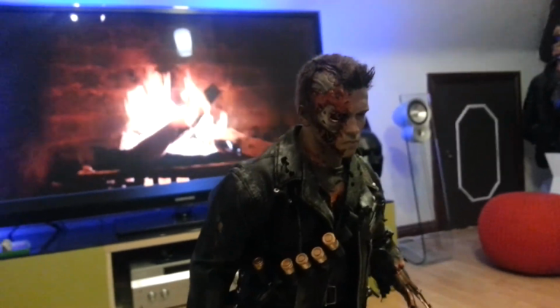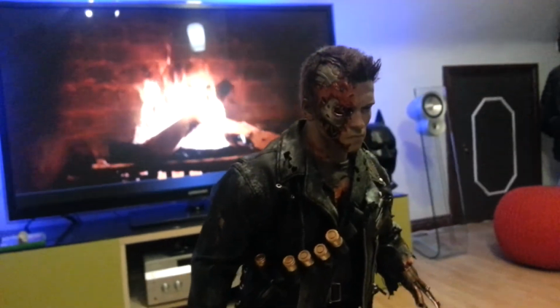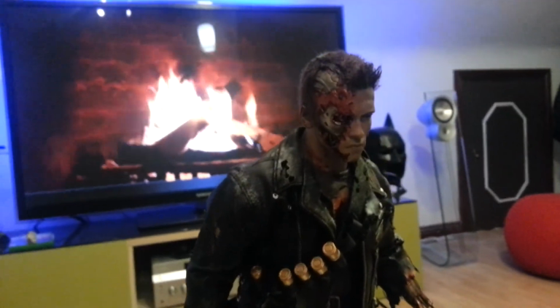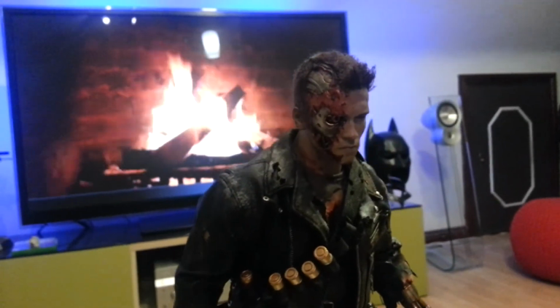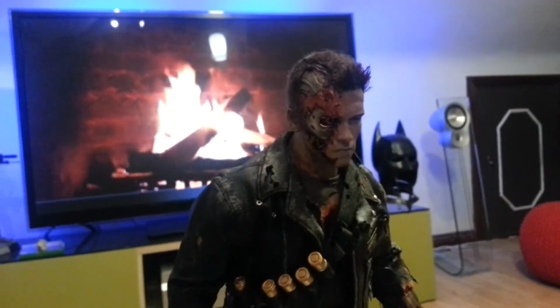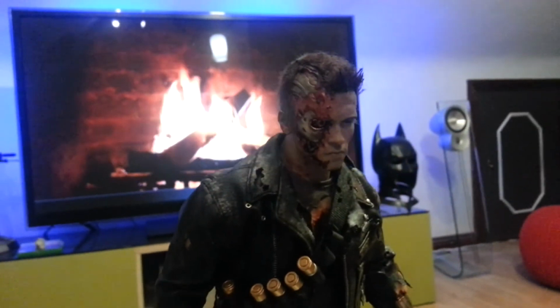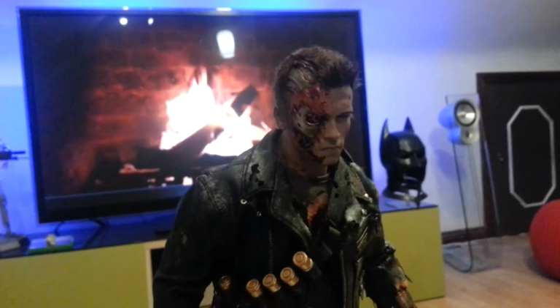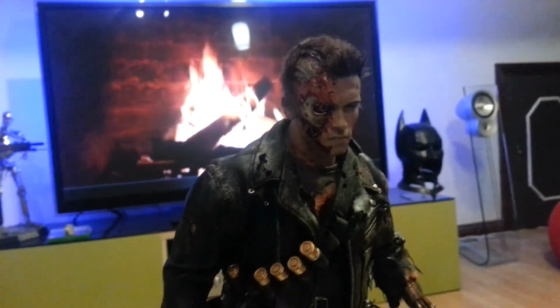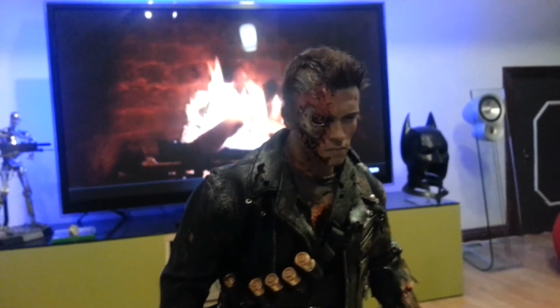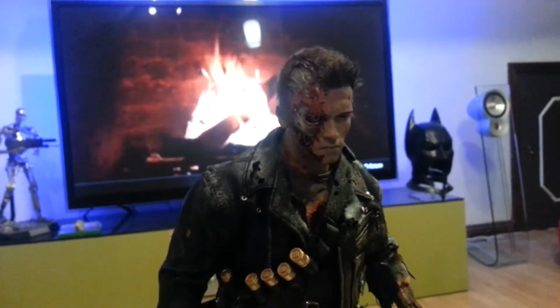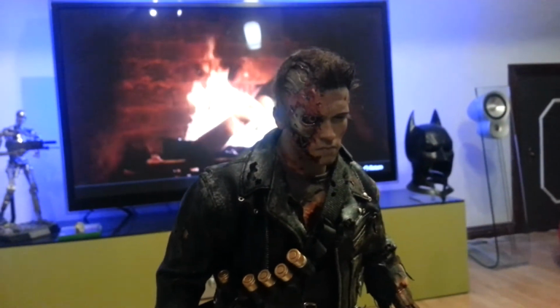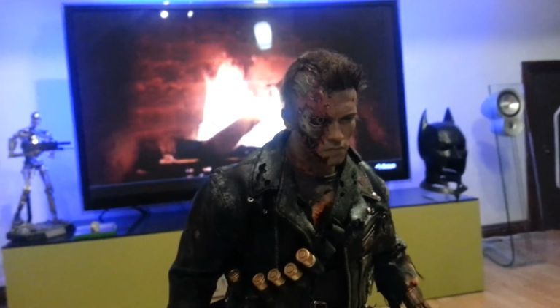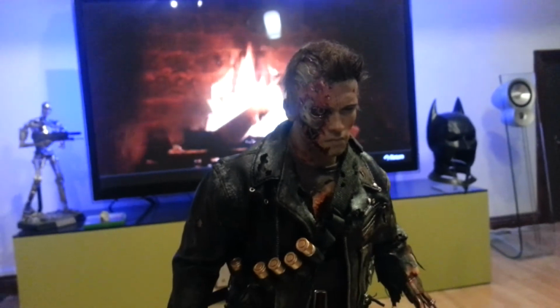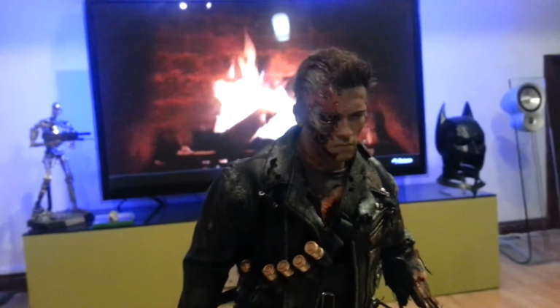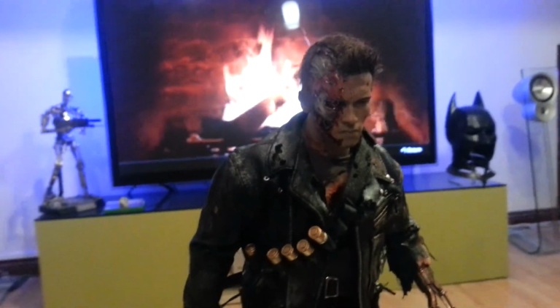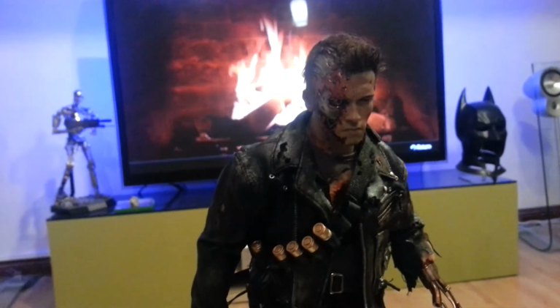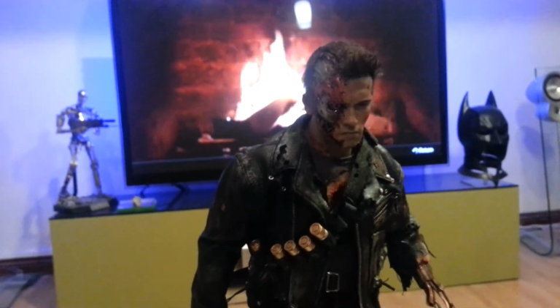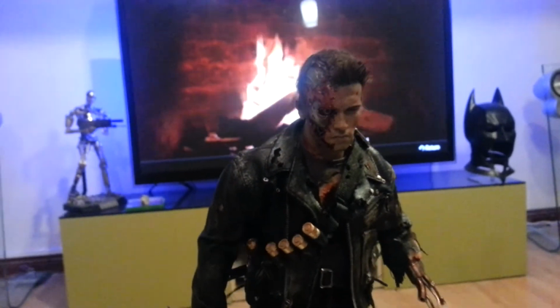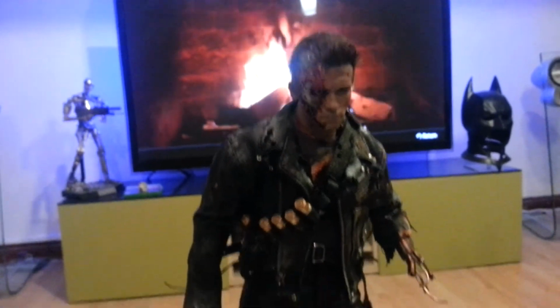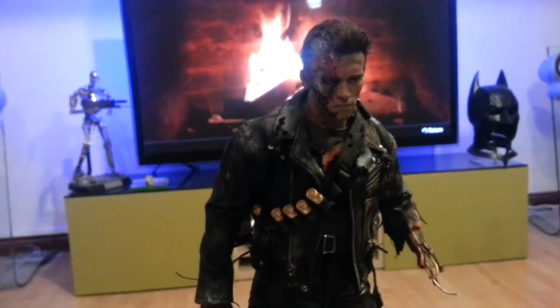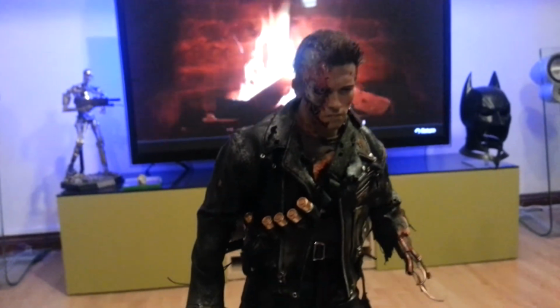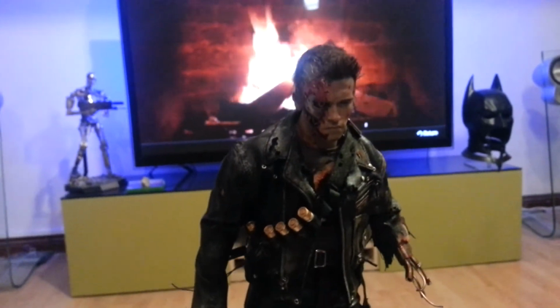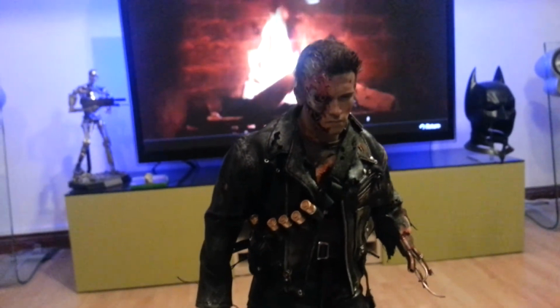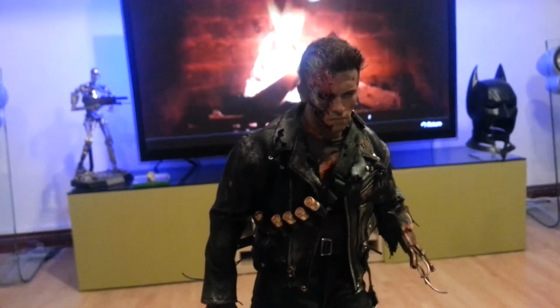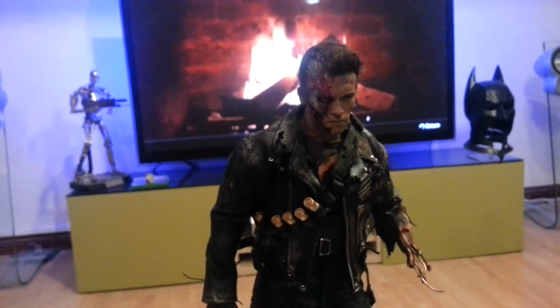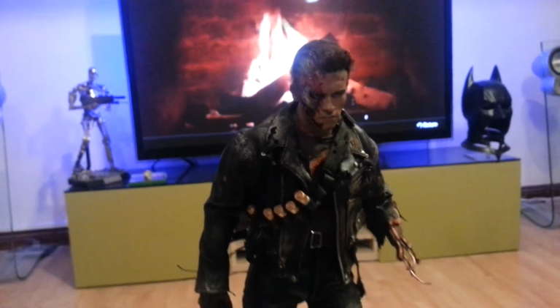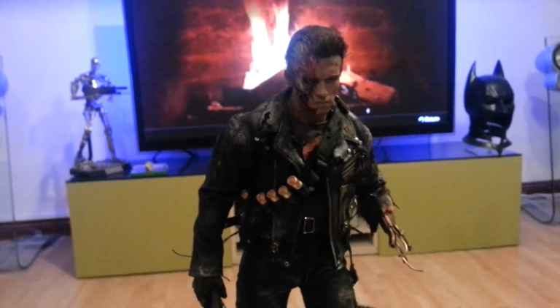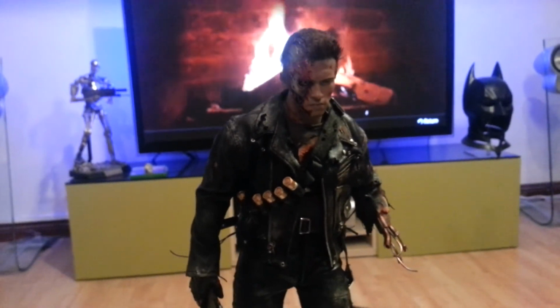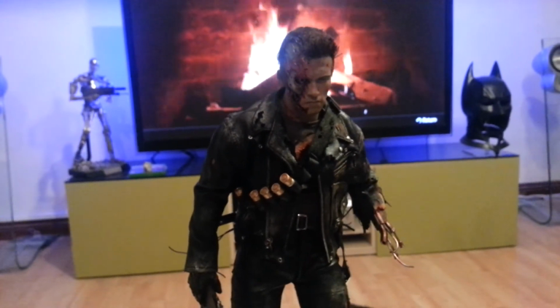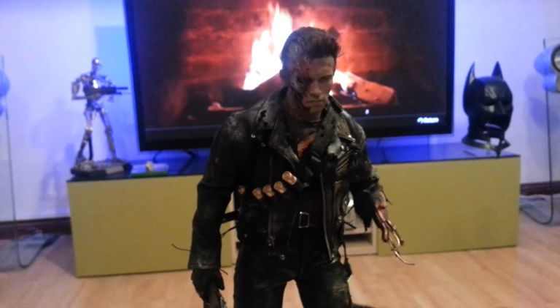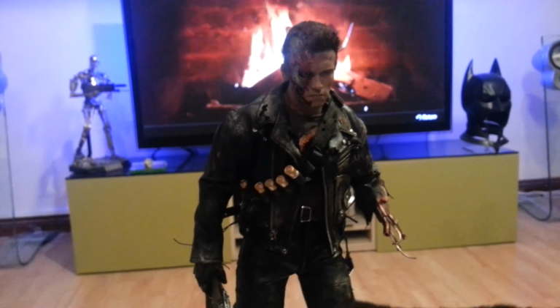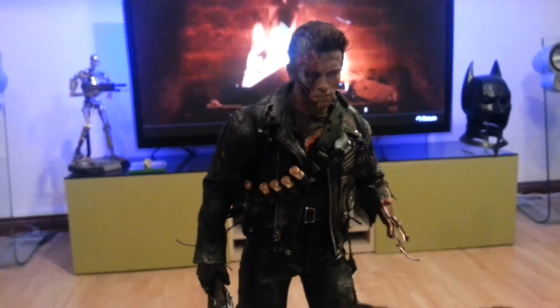Anyway, thanks for watching. Hope you liked the vid, and I'll catch you later on.